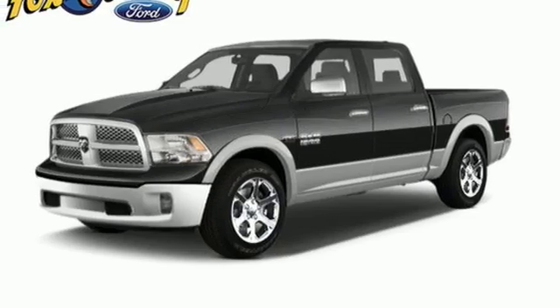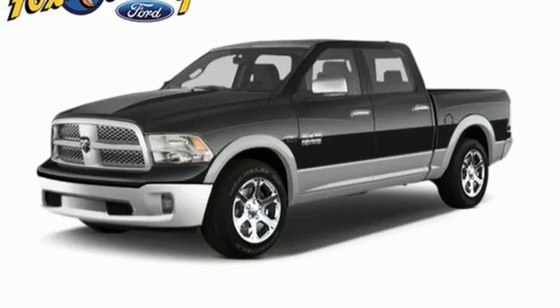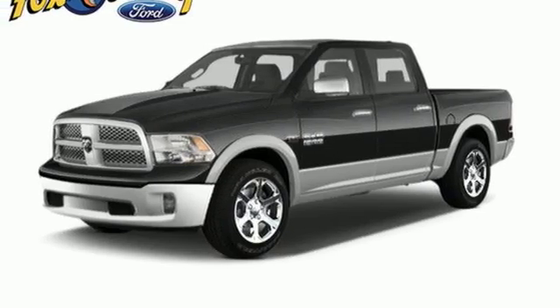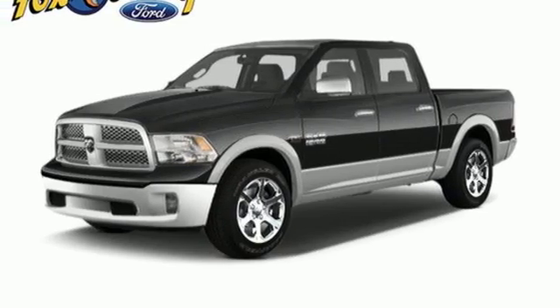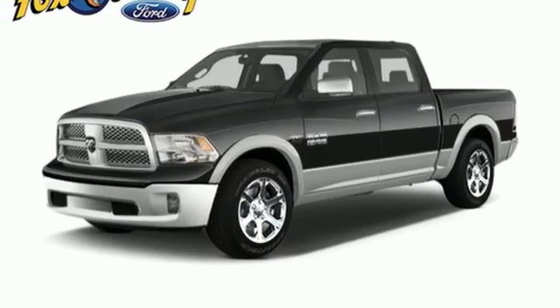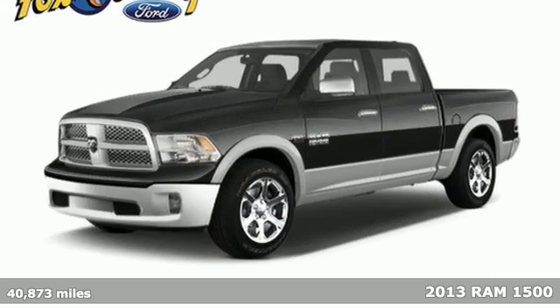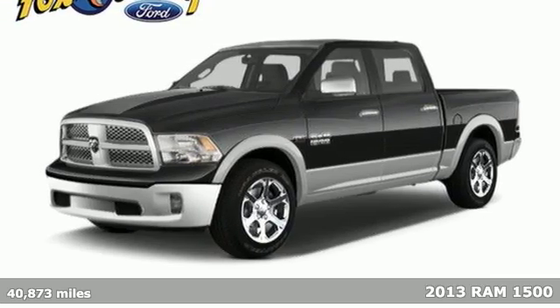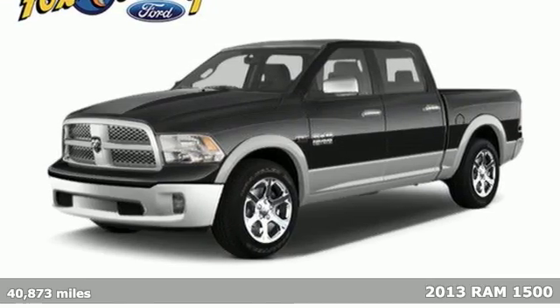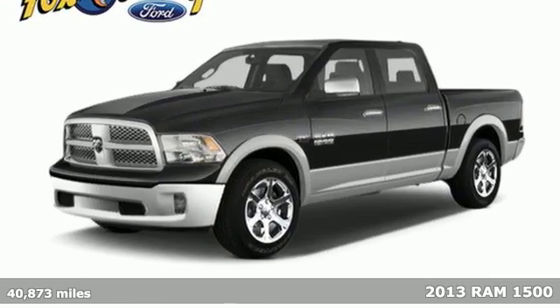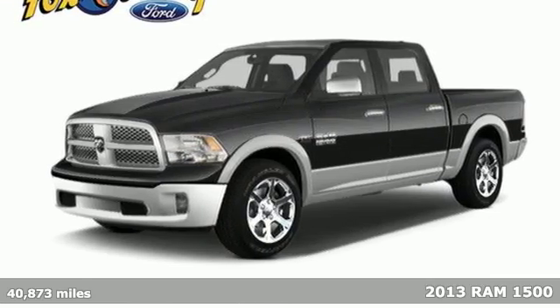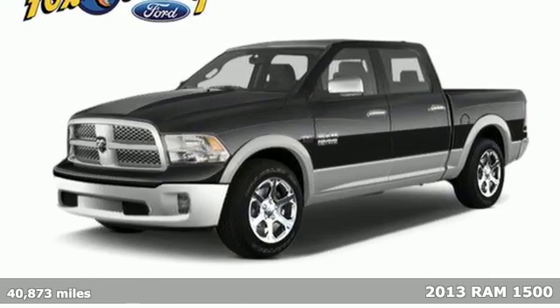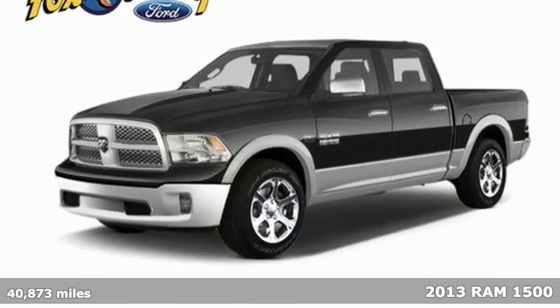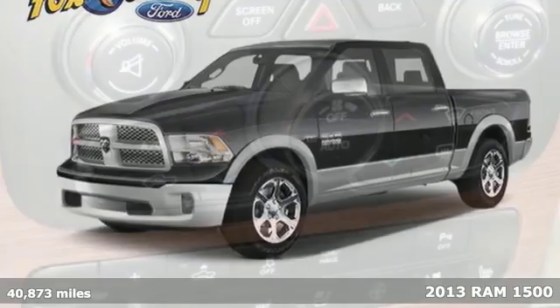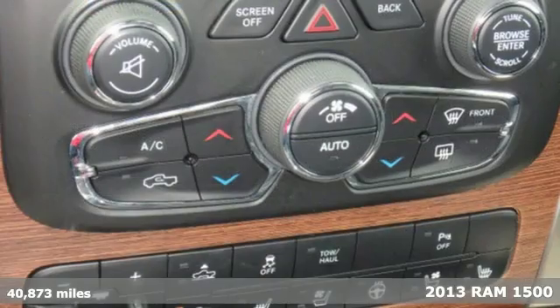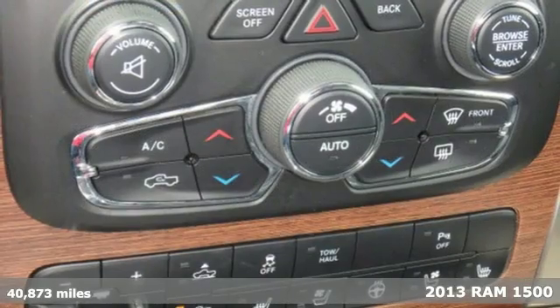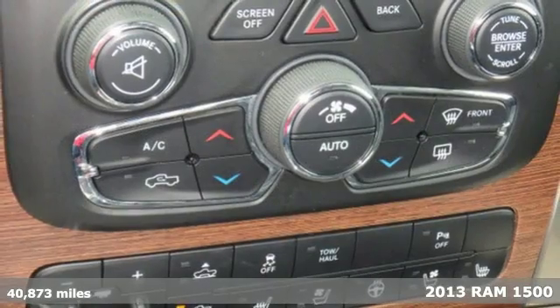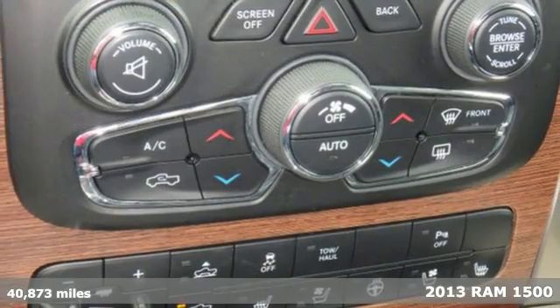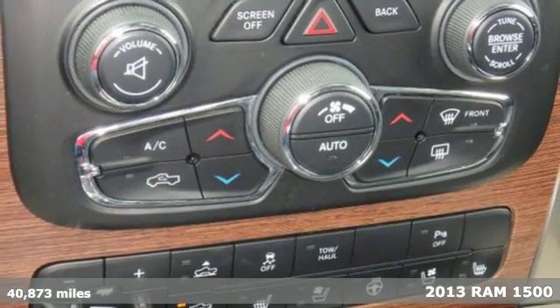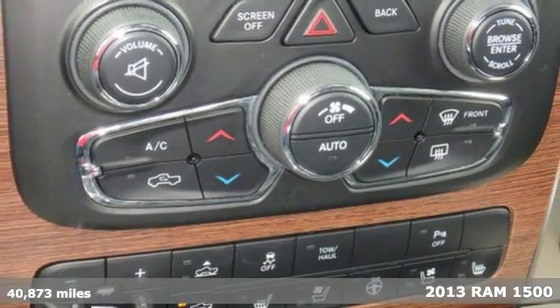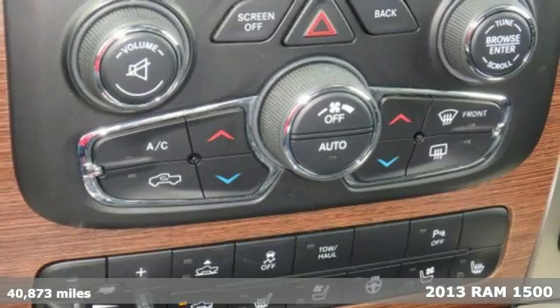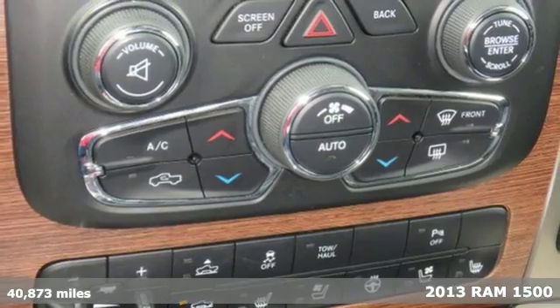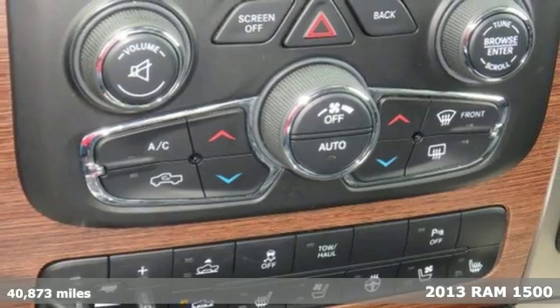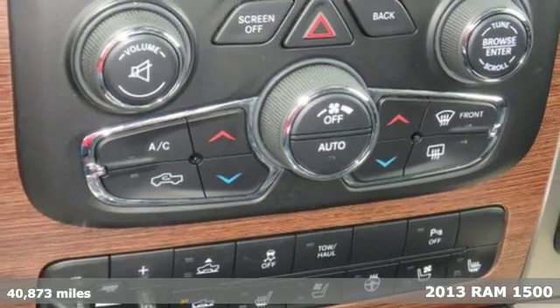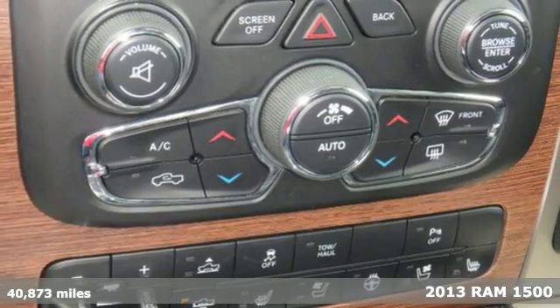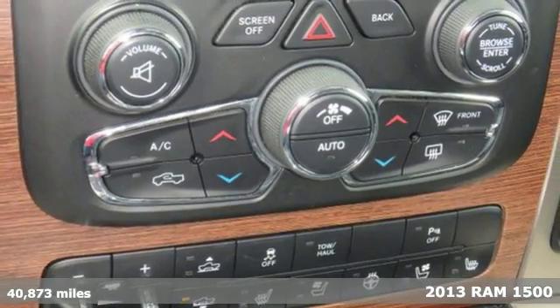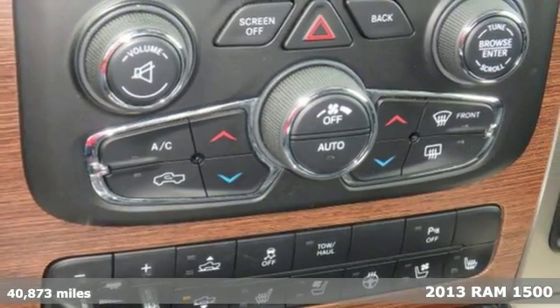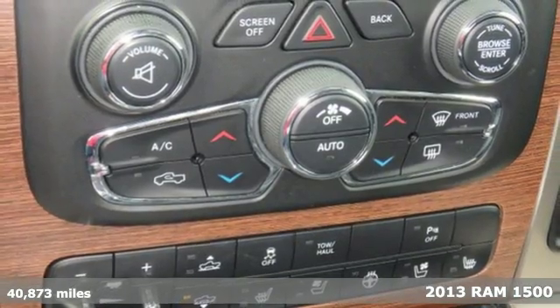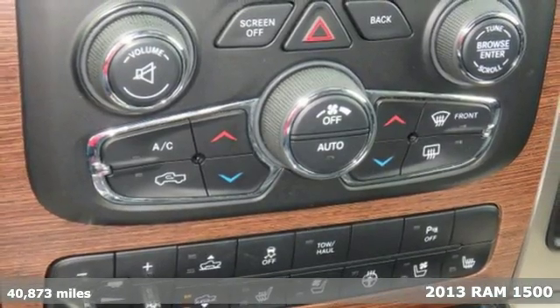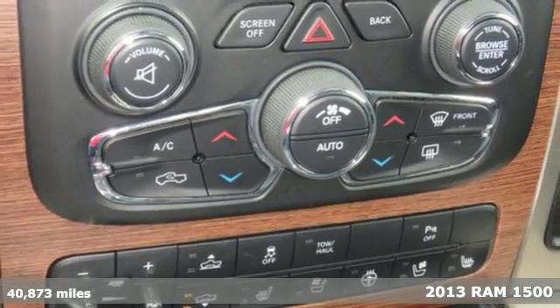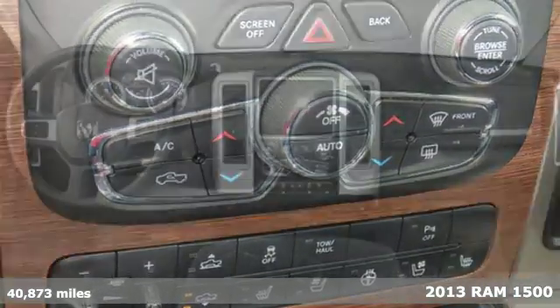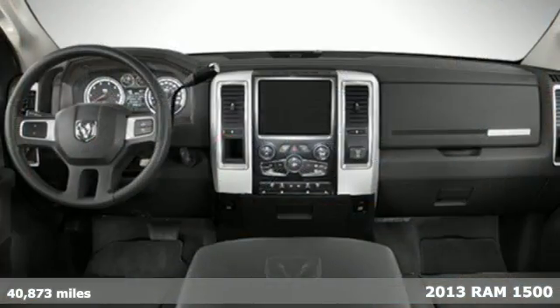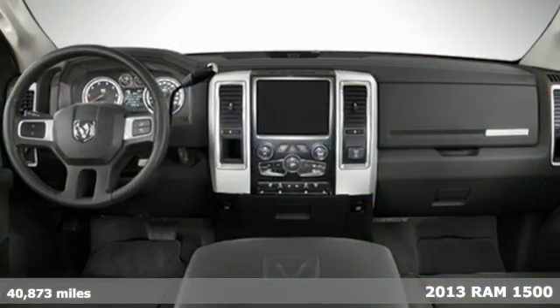Here's a 2013 Ram 1500. Powerful, good looking, and efficient — the 1500 is shifting the standard.